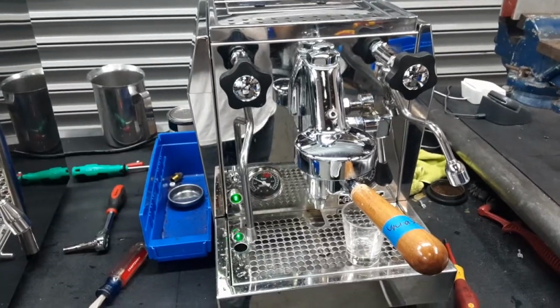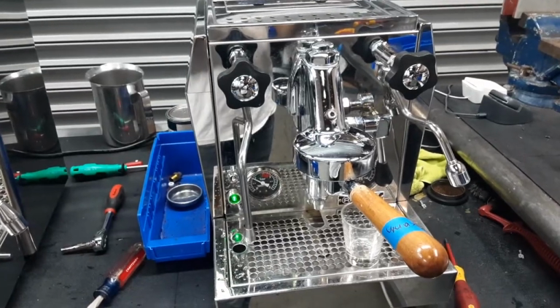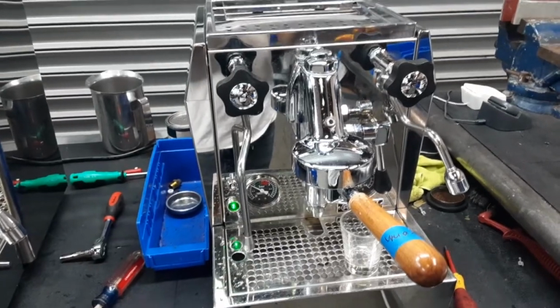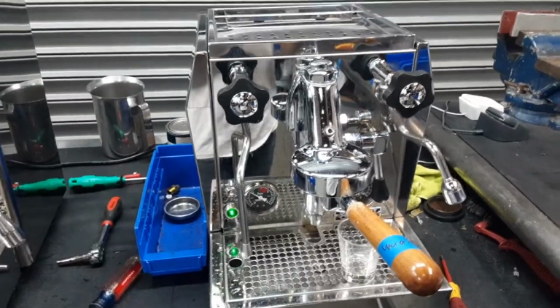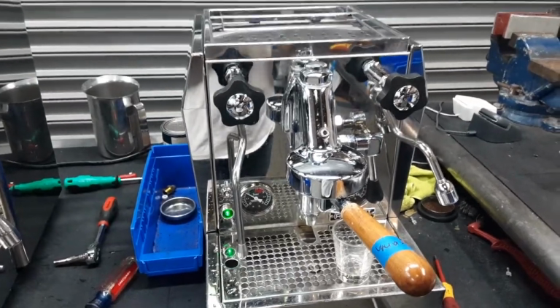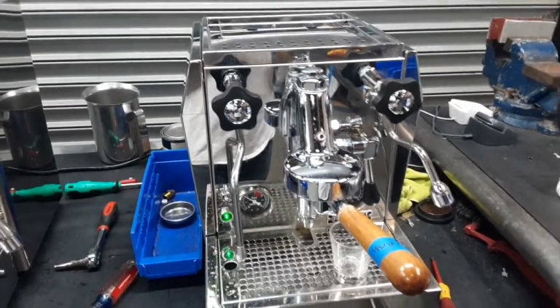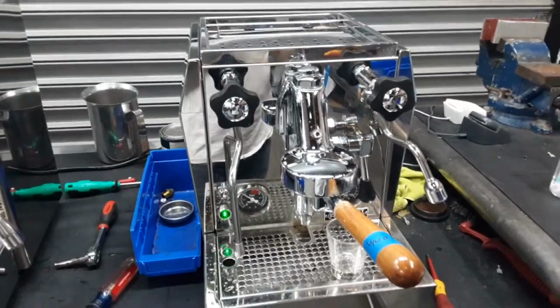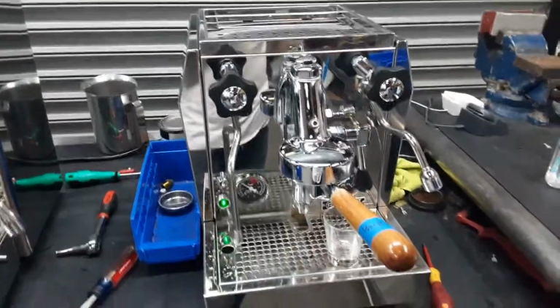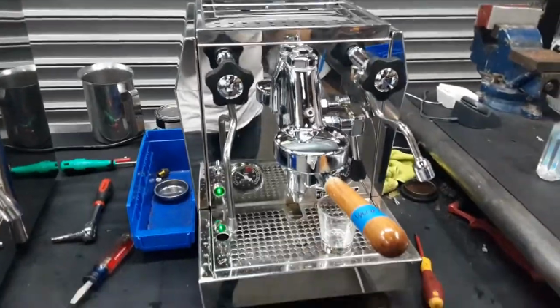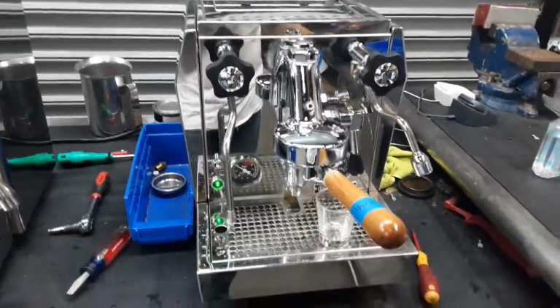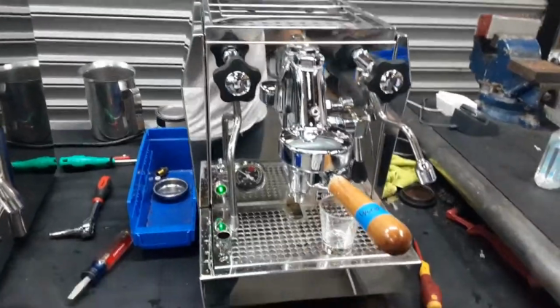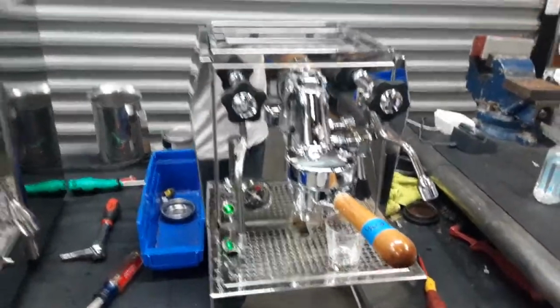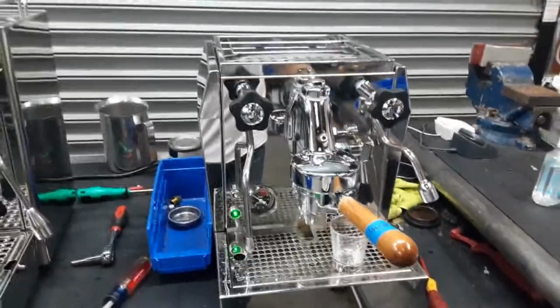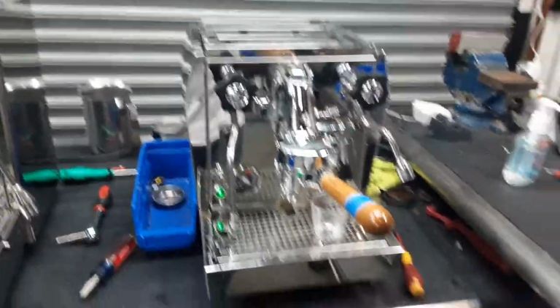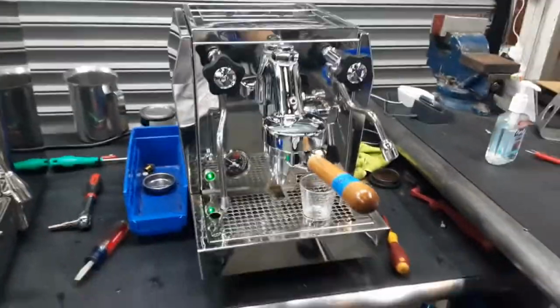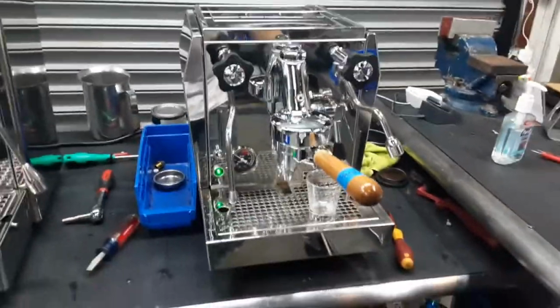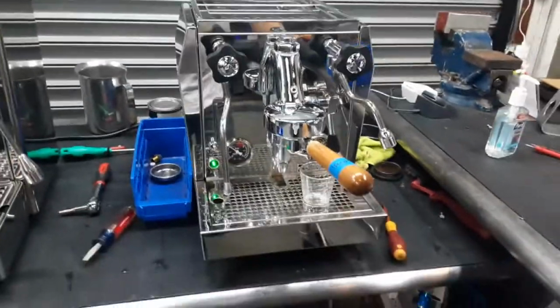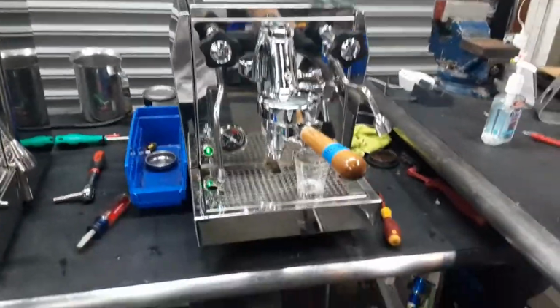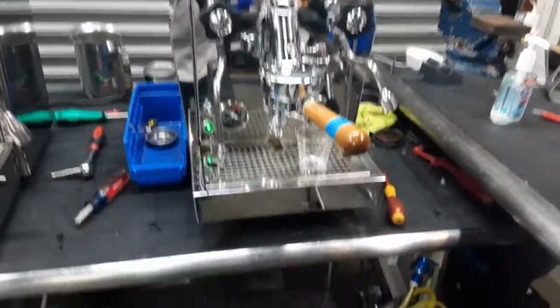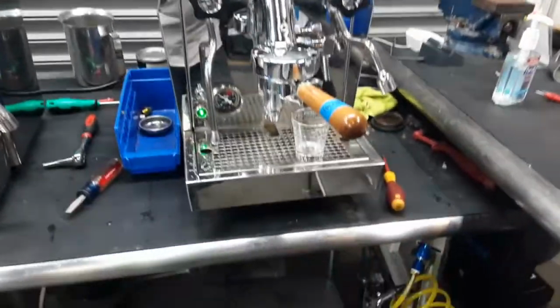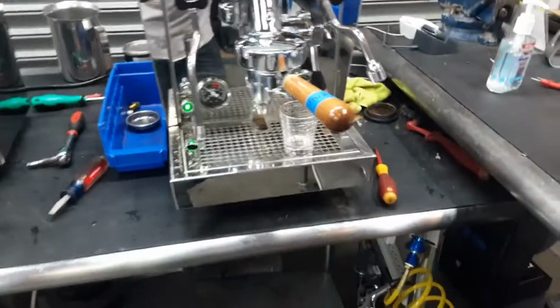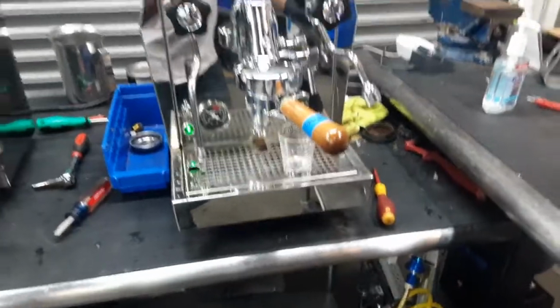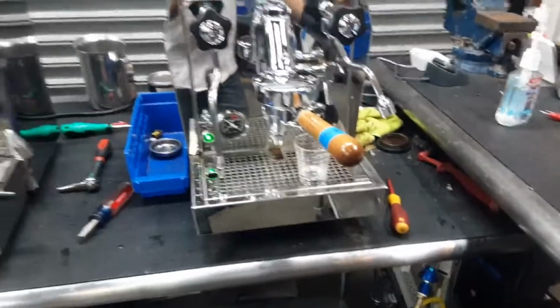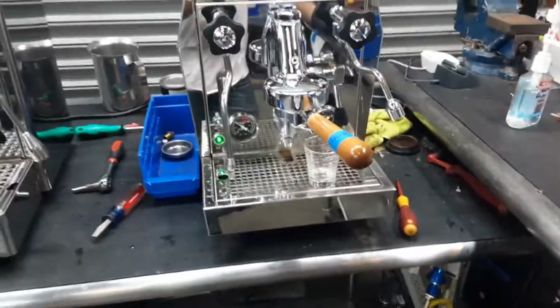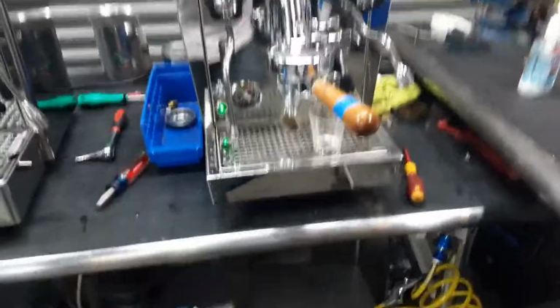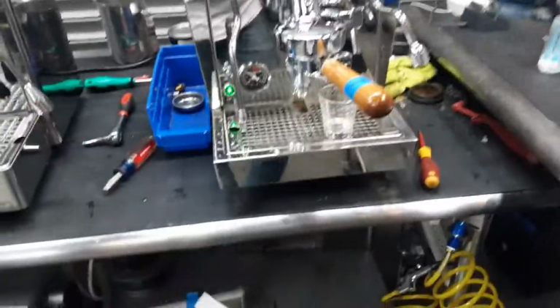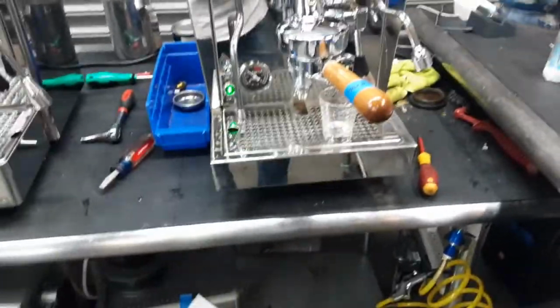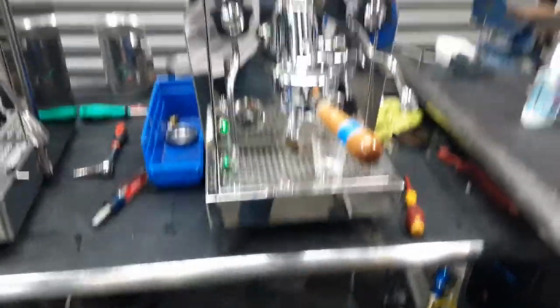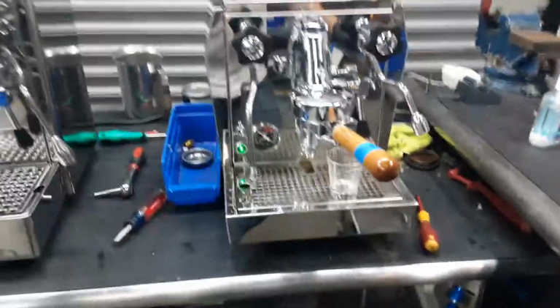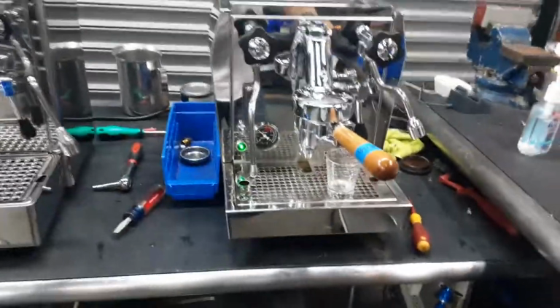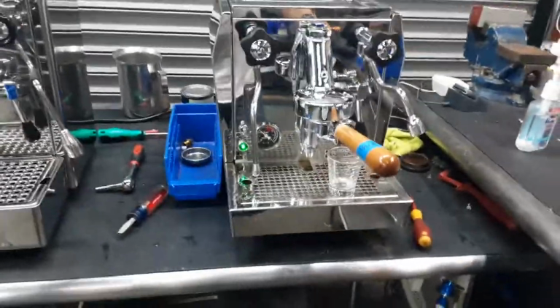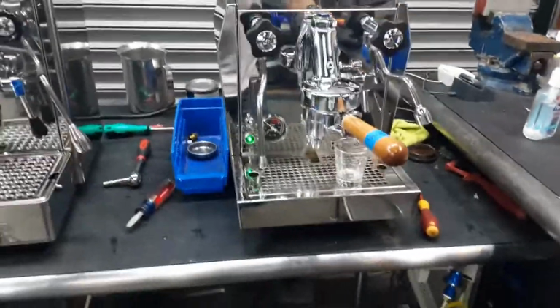Hello everyone and welcome back to Cannon Coffee. Here we have this beautiful Rocket Giotto Evolucione Espresso machine.